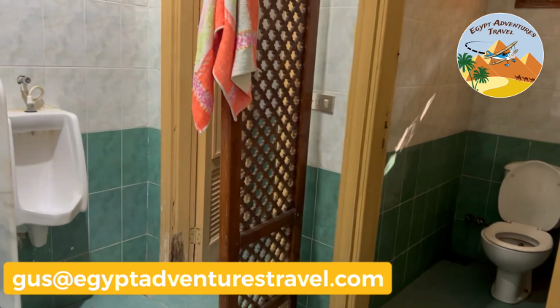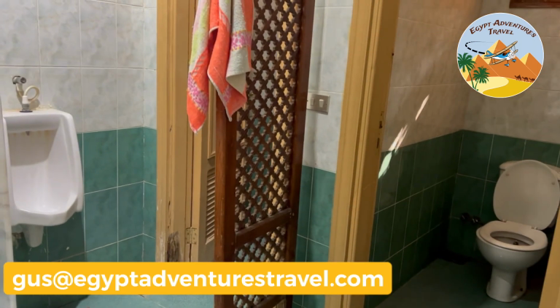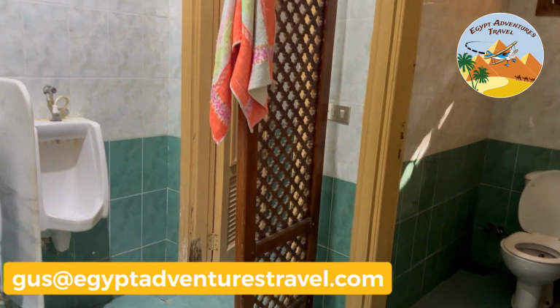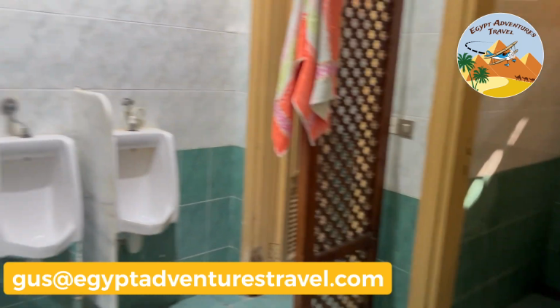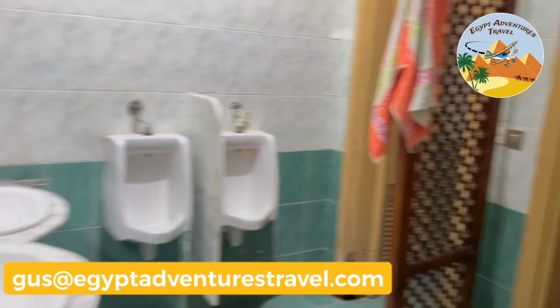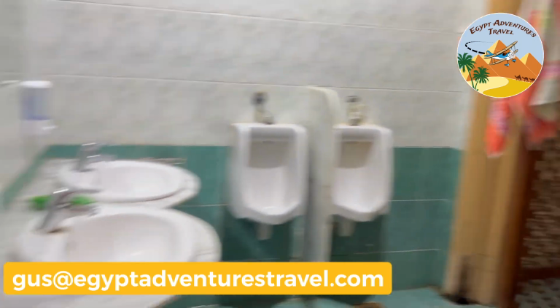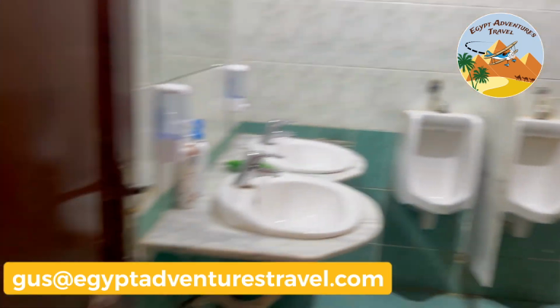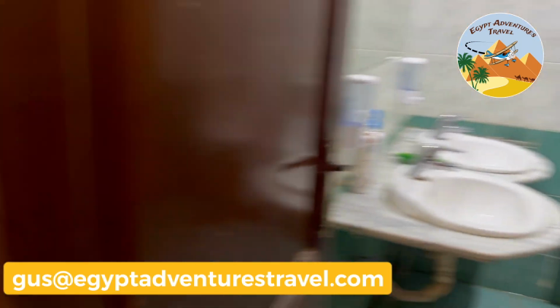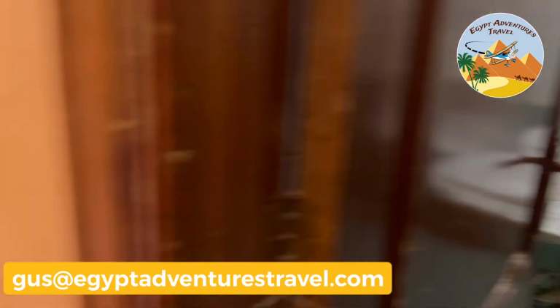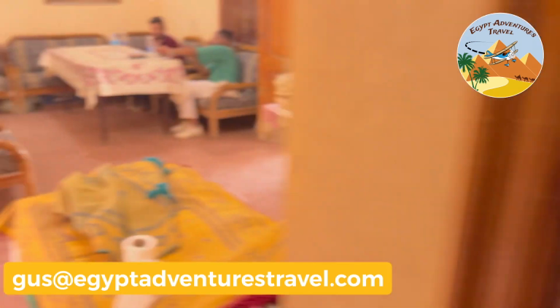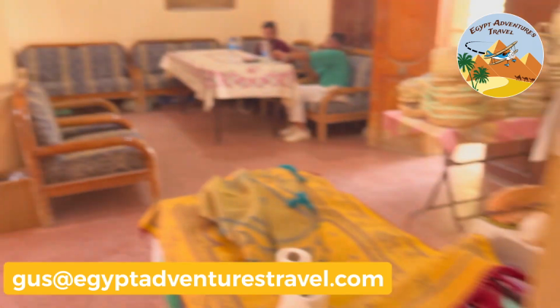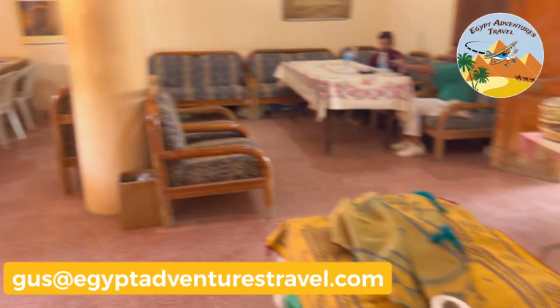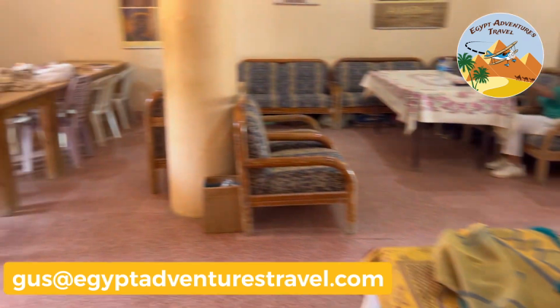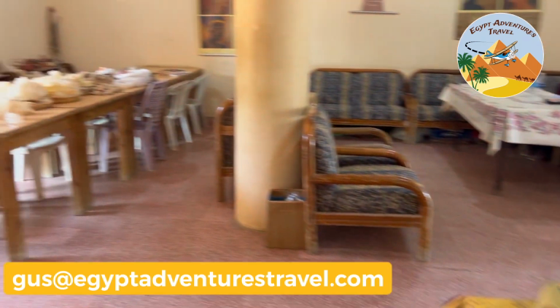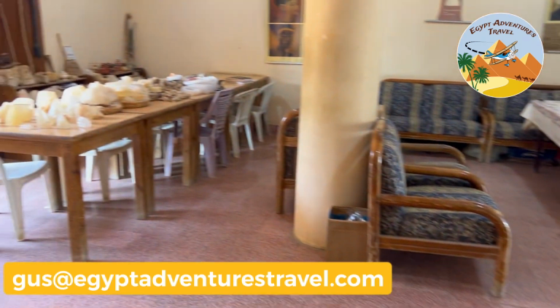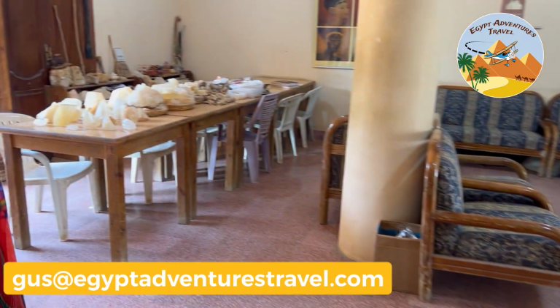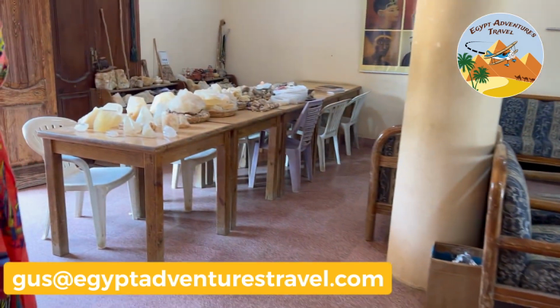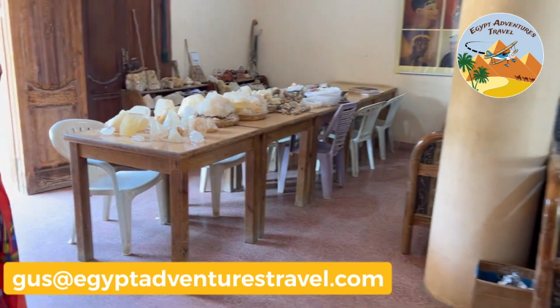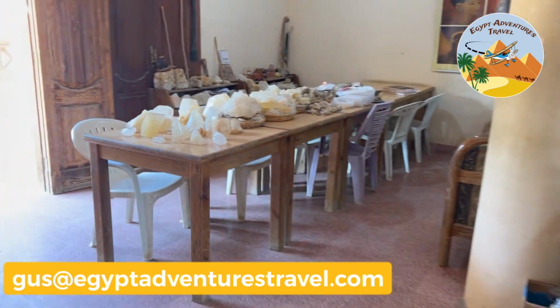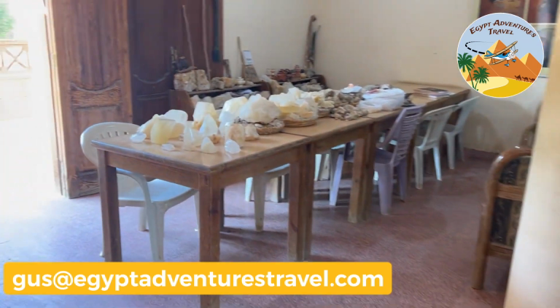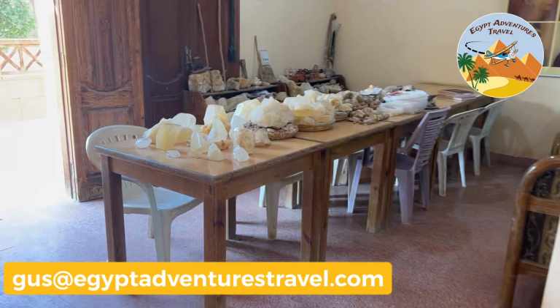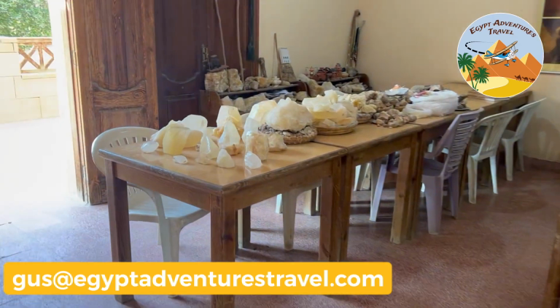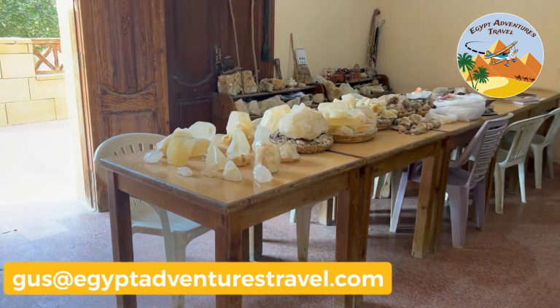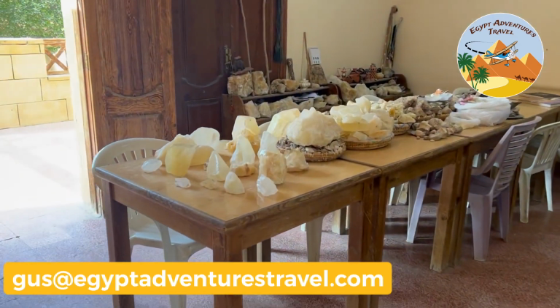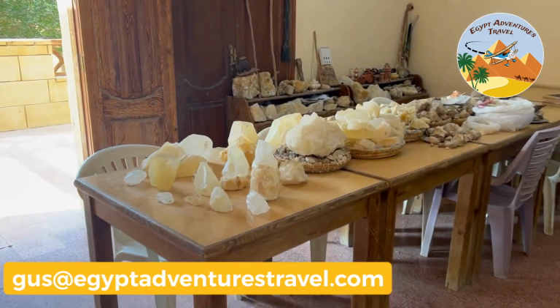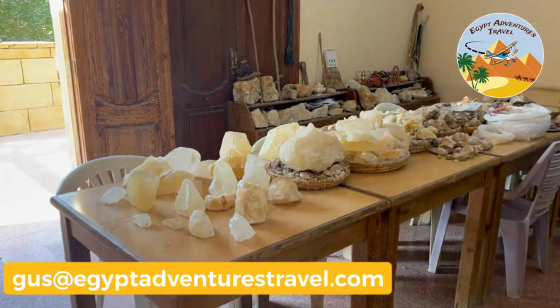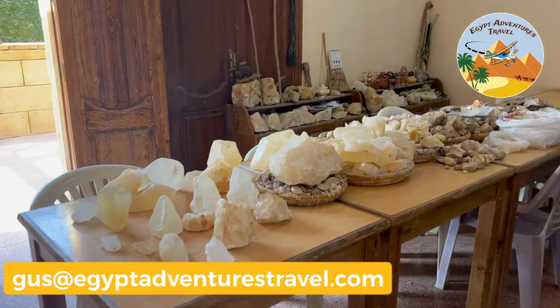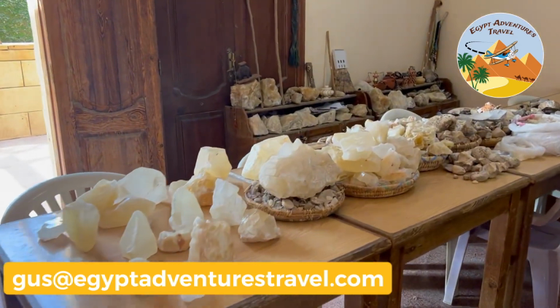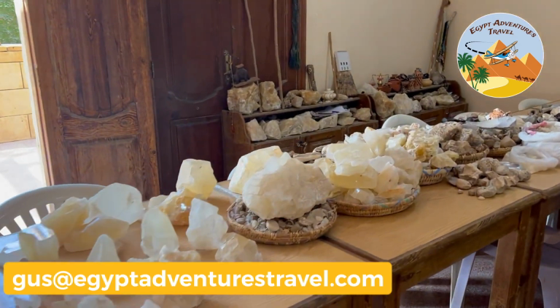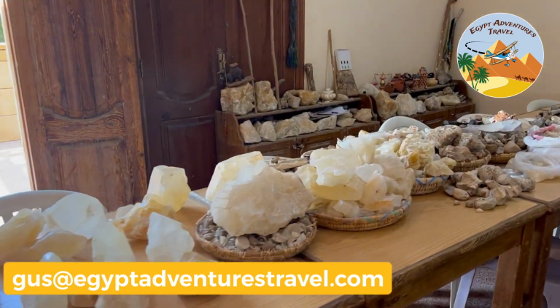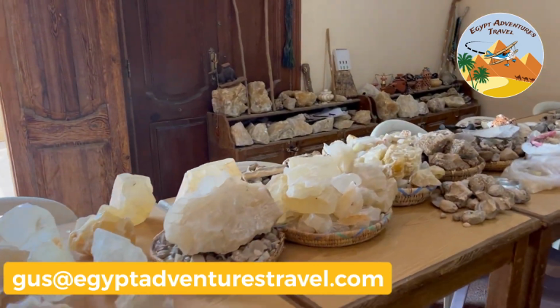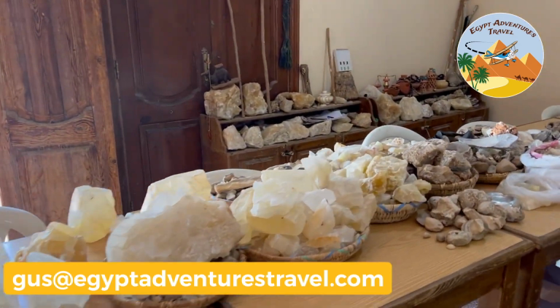There are also different rocks, minerals, and even fossils that have been found throughout Amarna available for purchase.